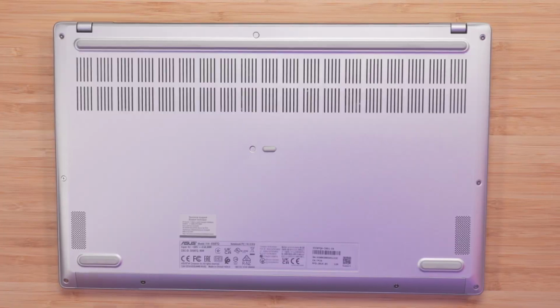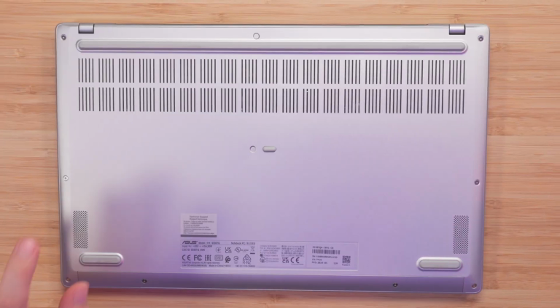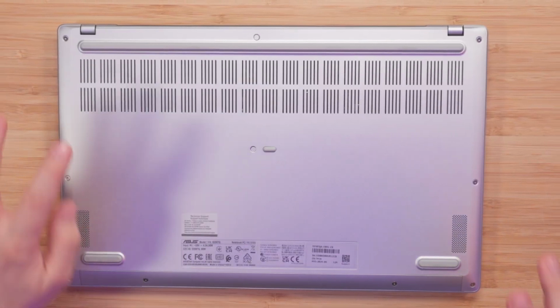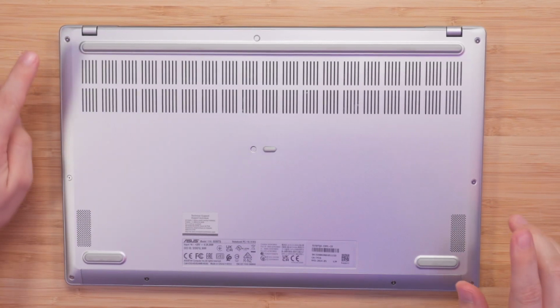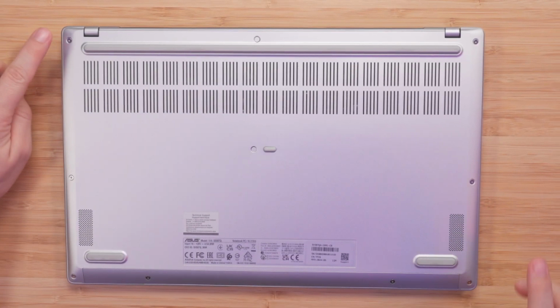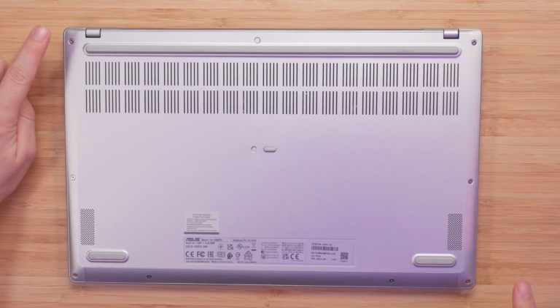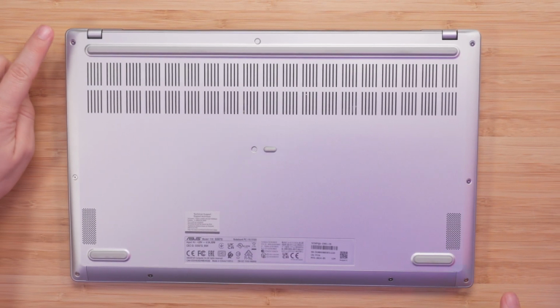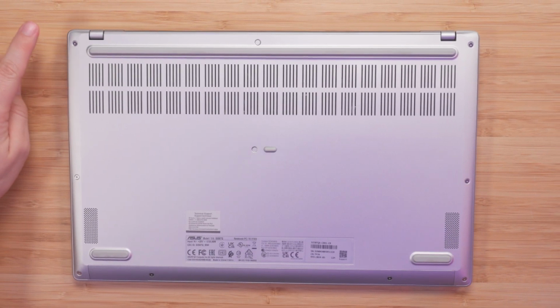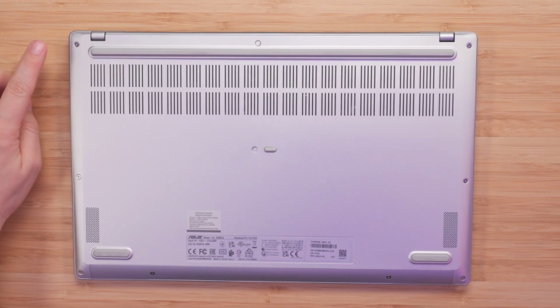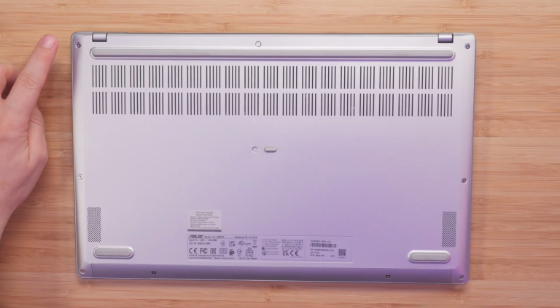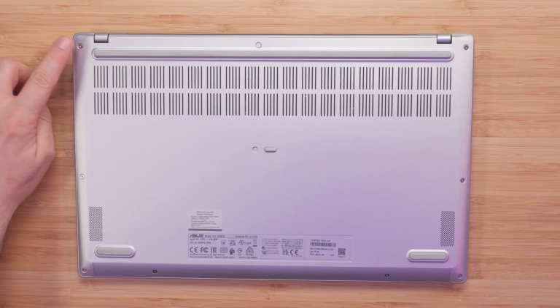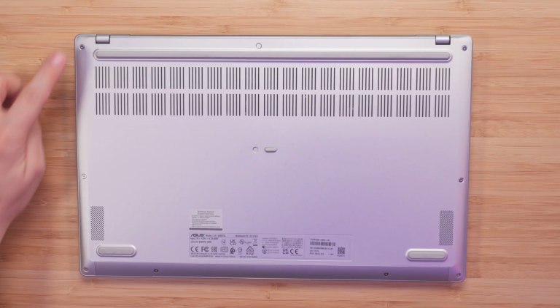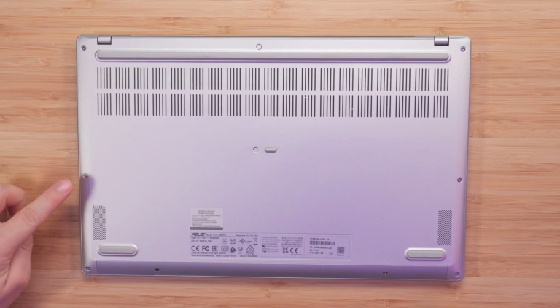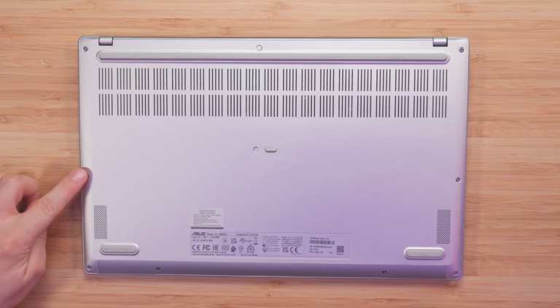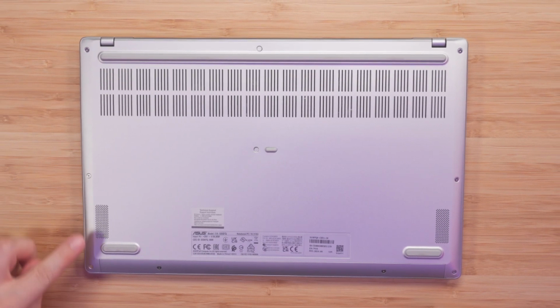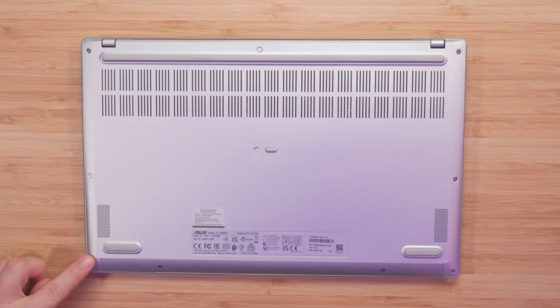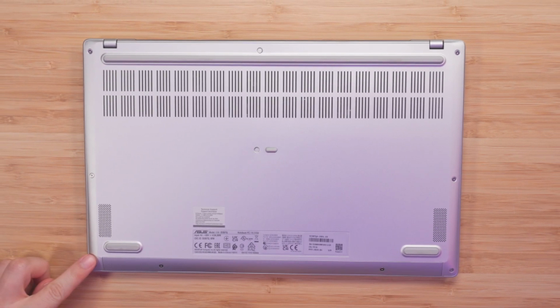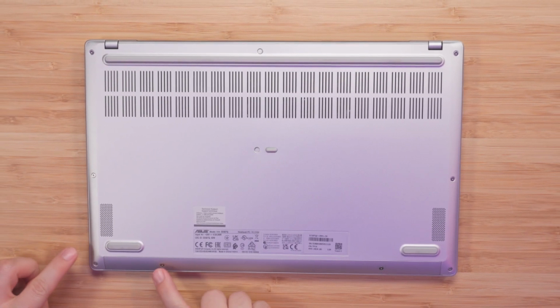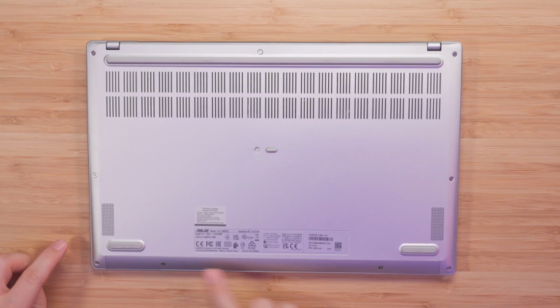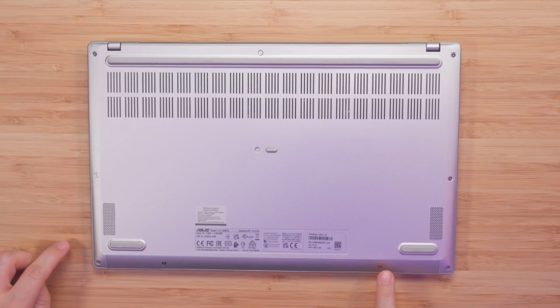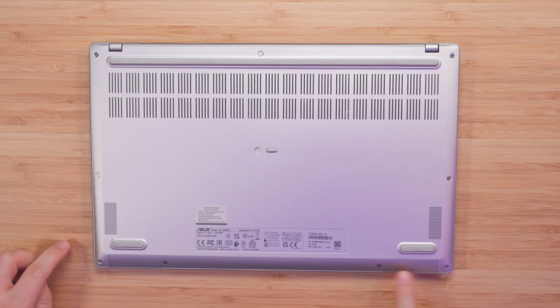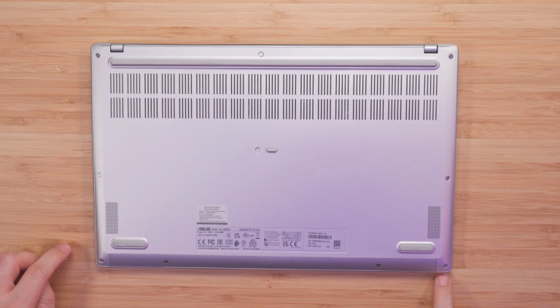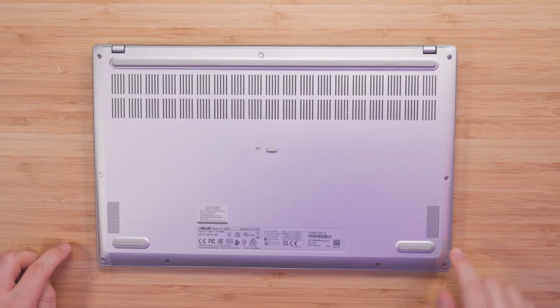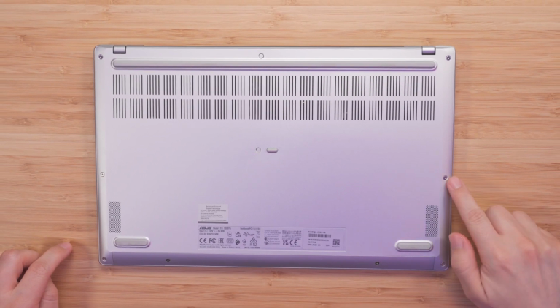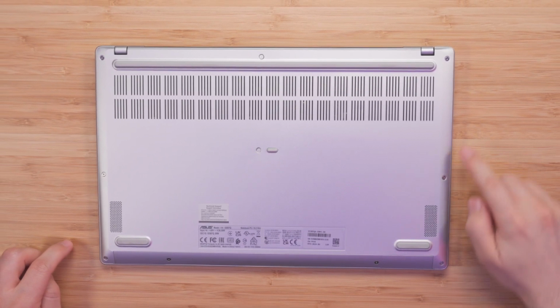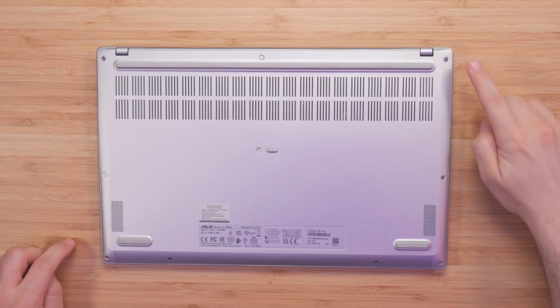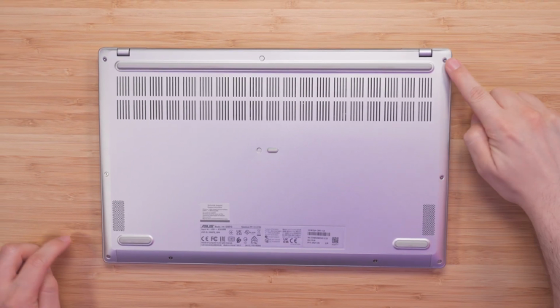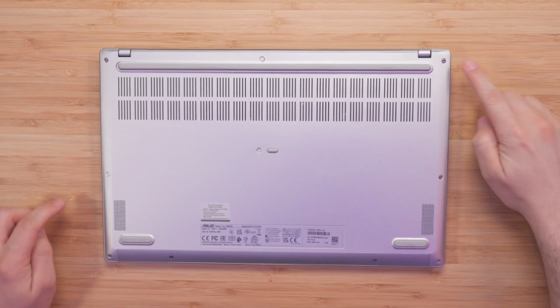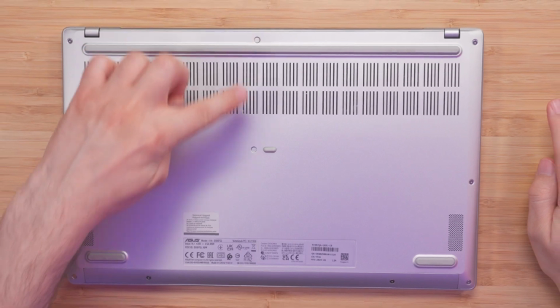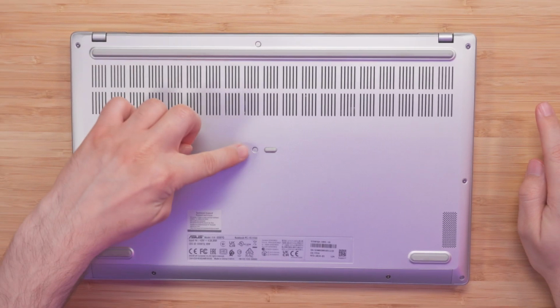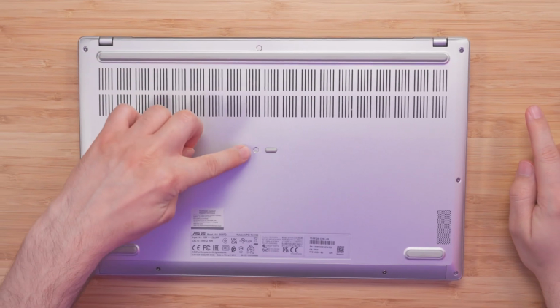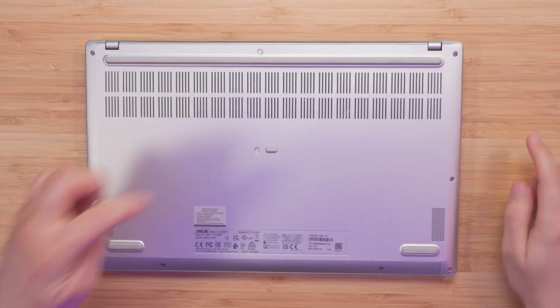We're going to have to remove these screws here. 1, 2, 3, 4, 5, 6, 7, 8, 9, and 10.